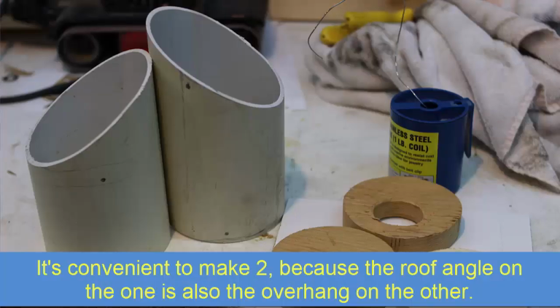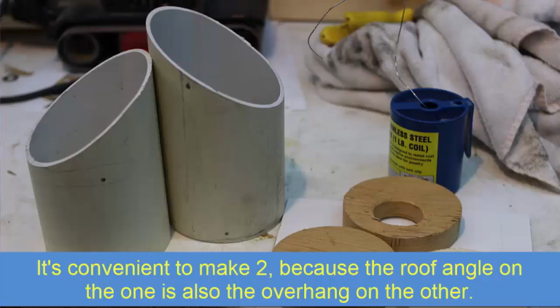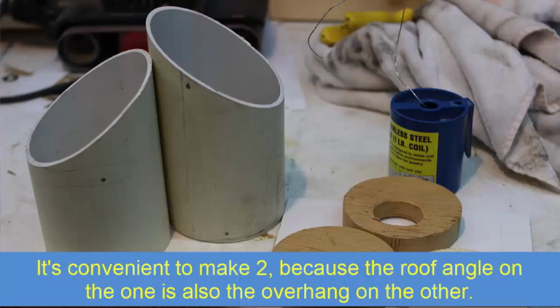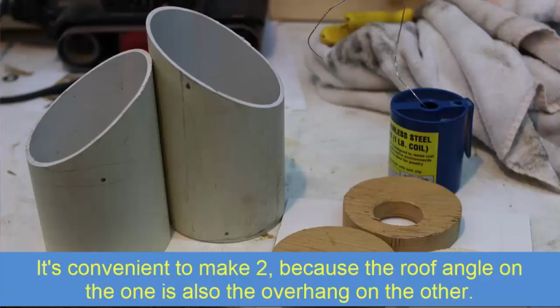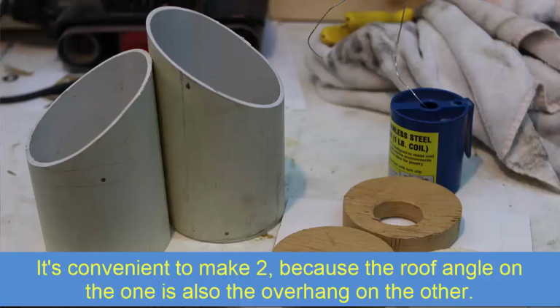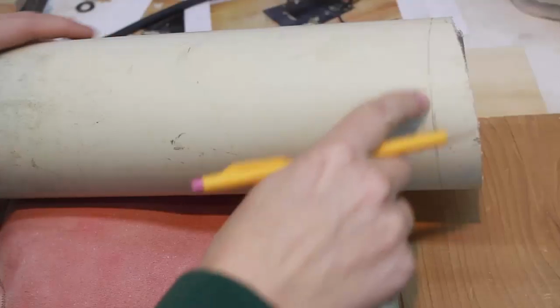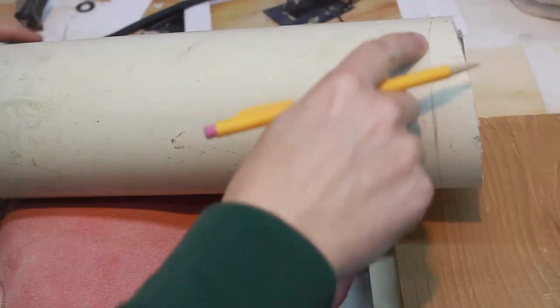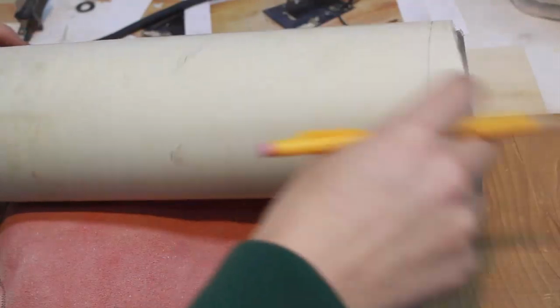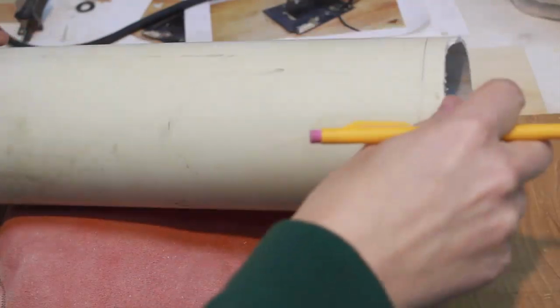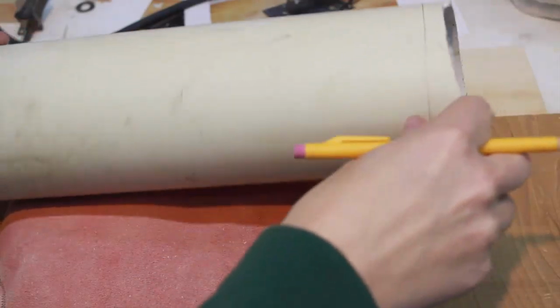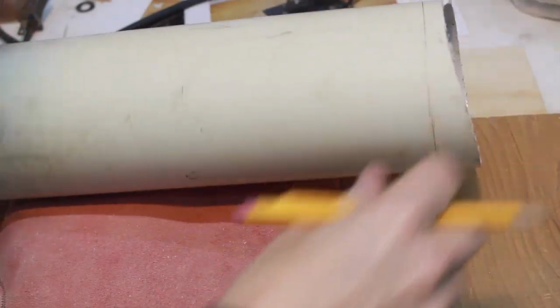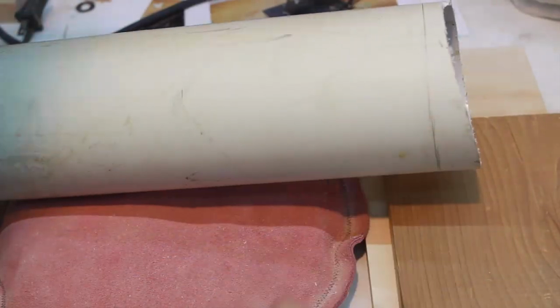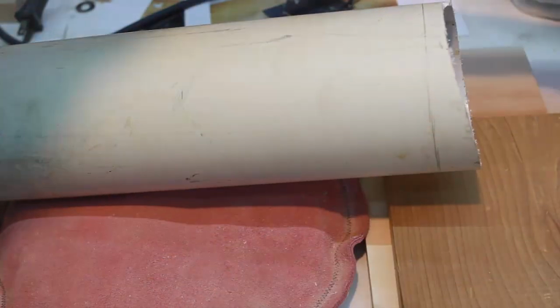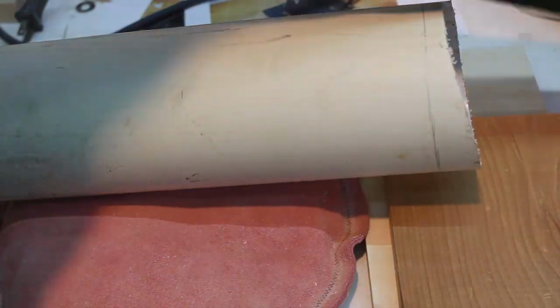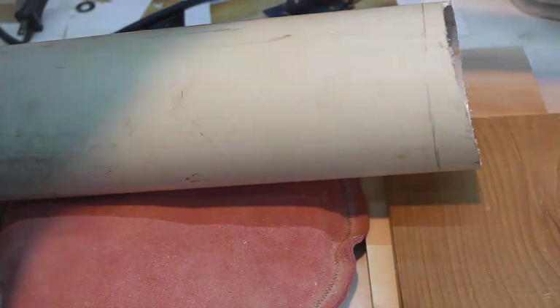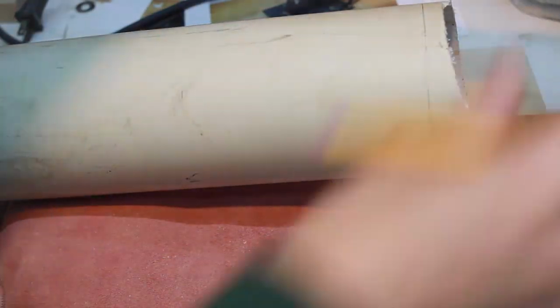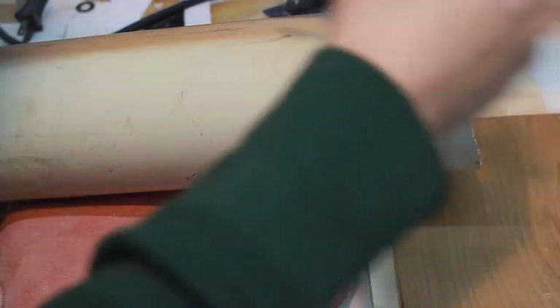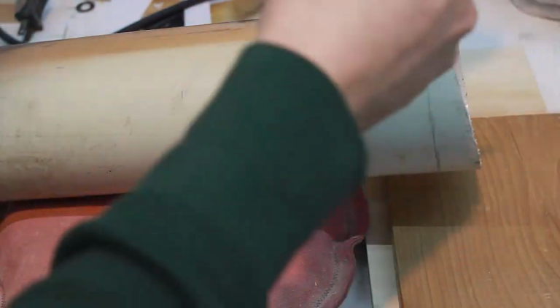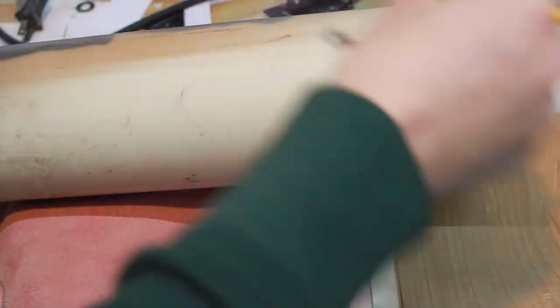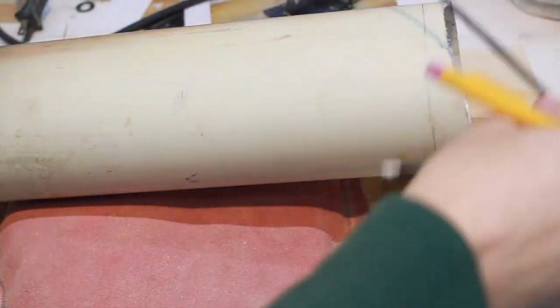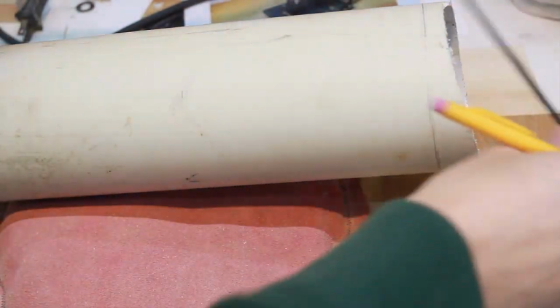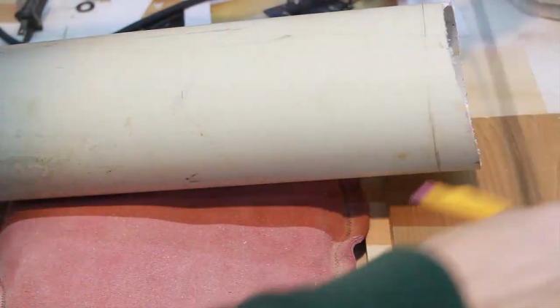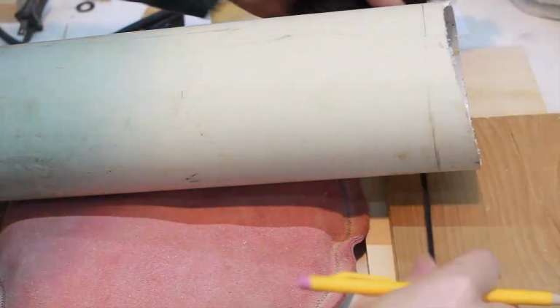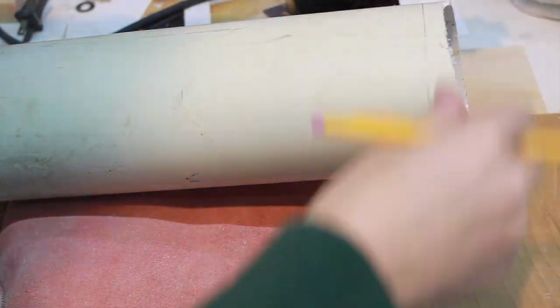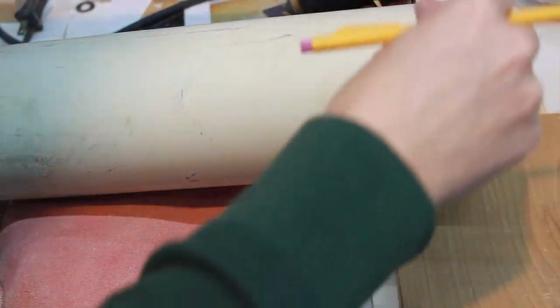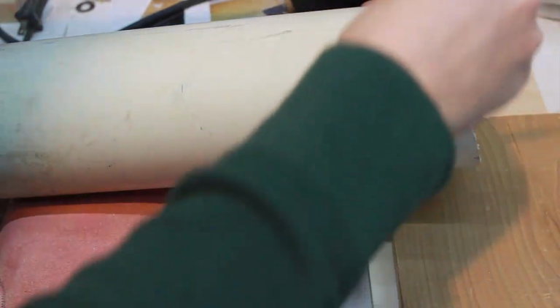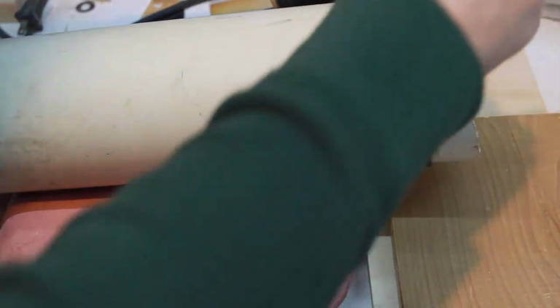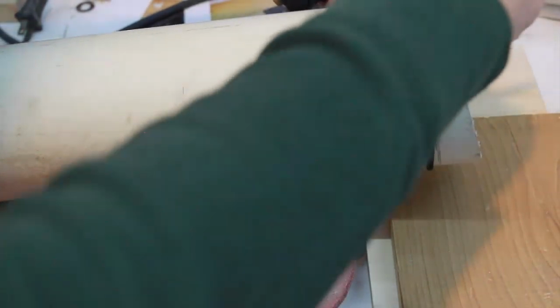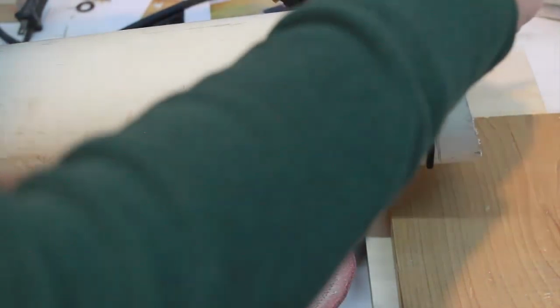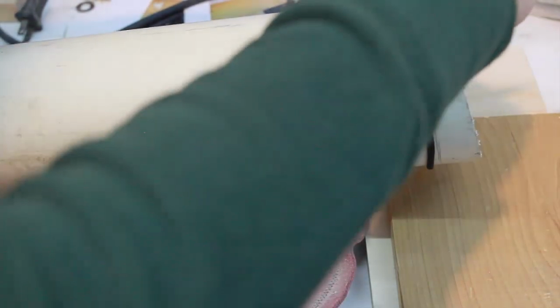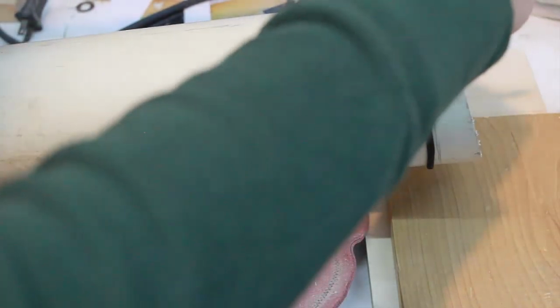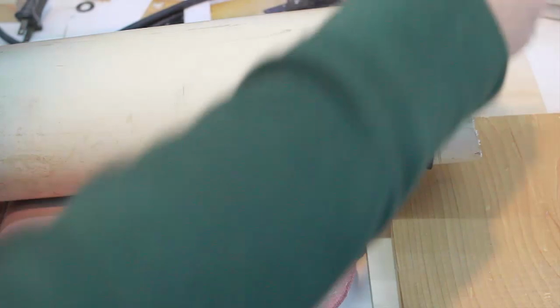Here's a mark I made on this end, and a nice way to make it is to use a string where you just wrap it around — that gives you a good mark.